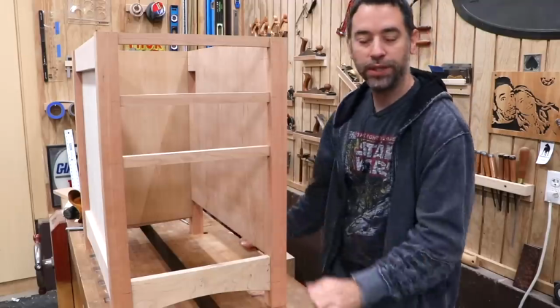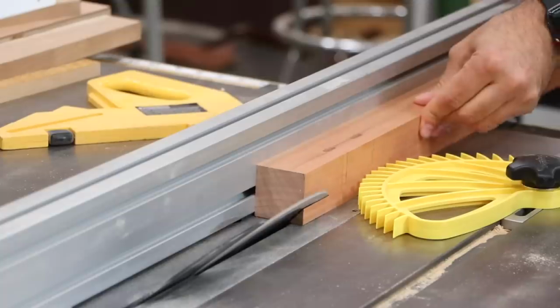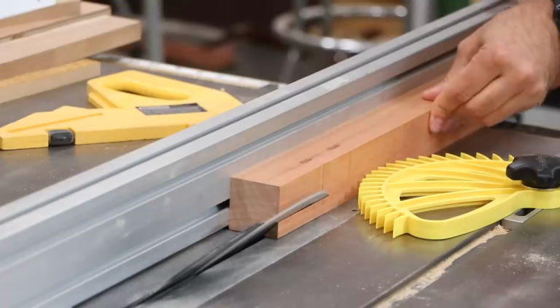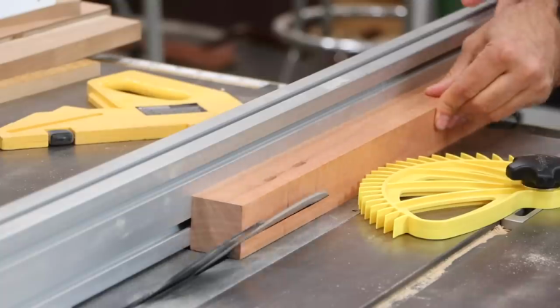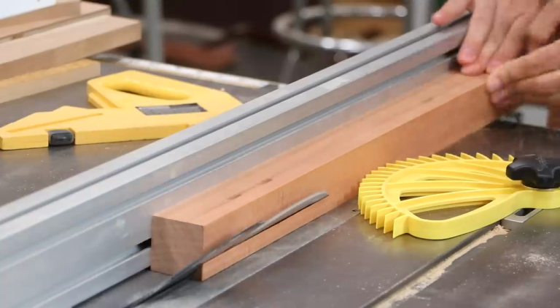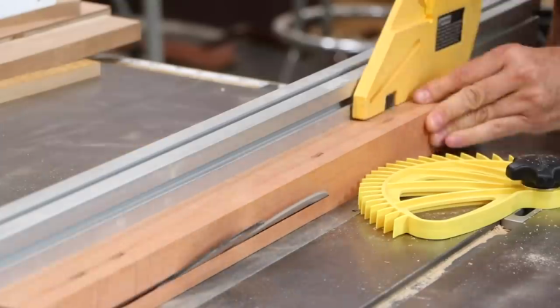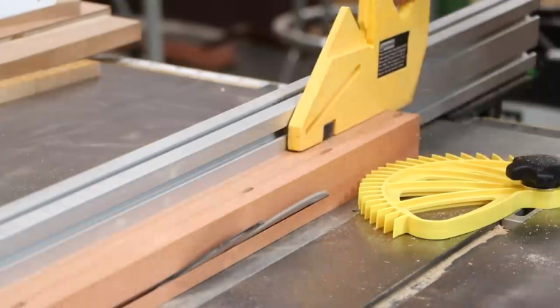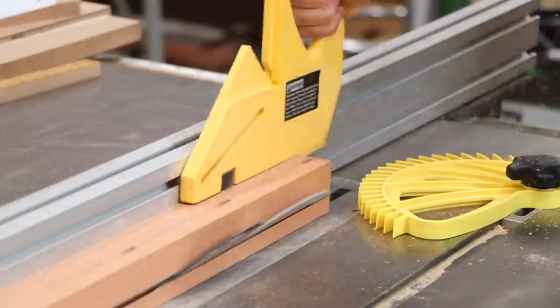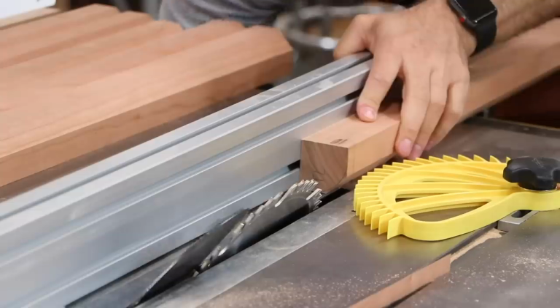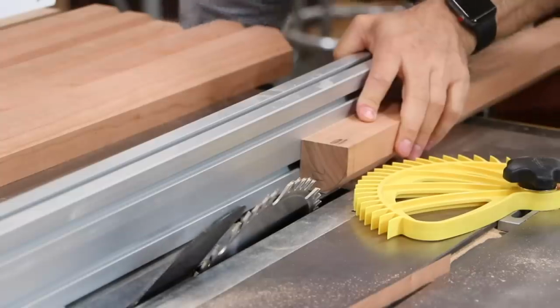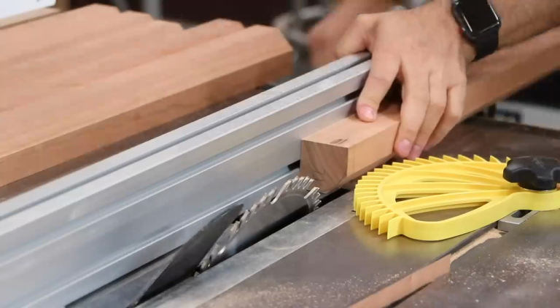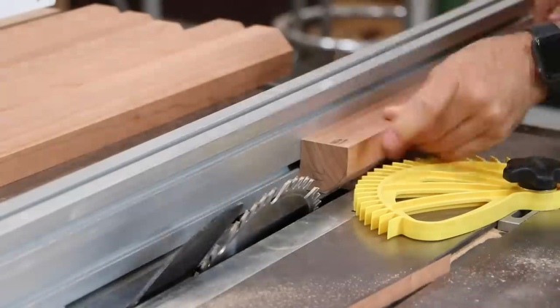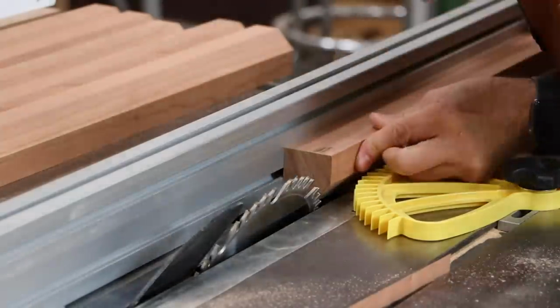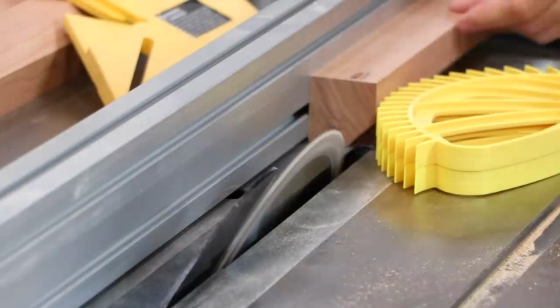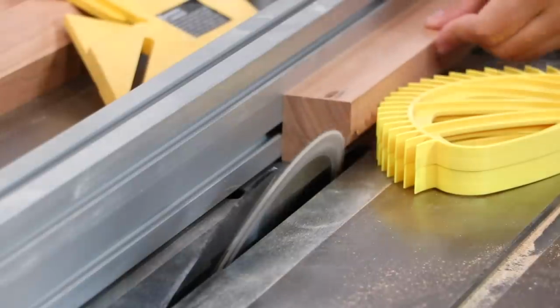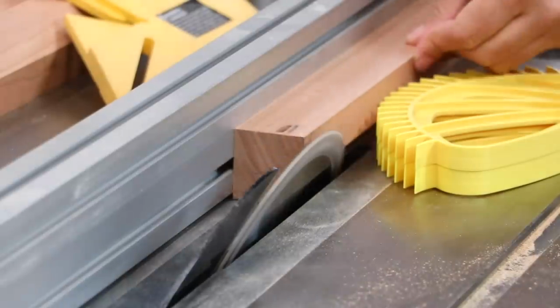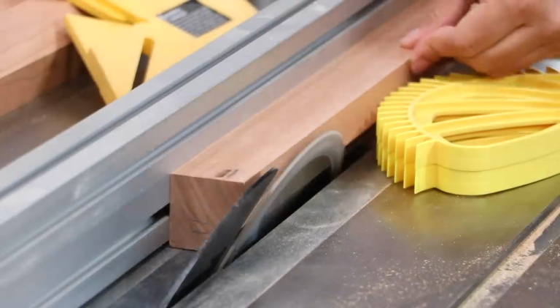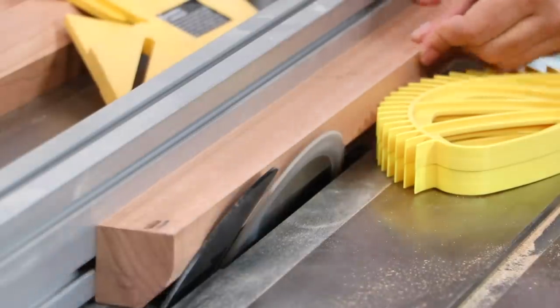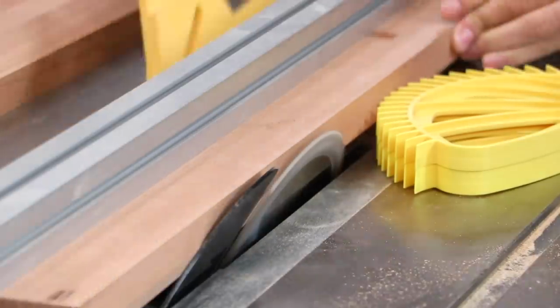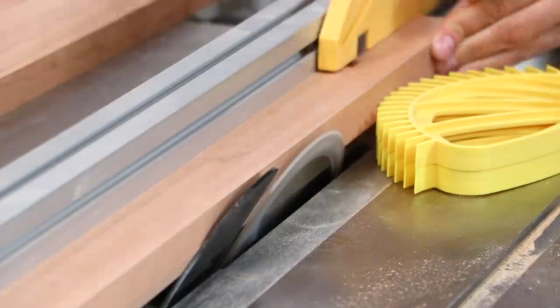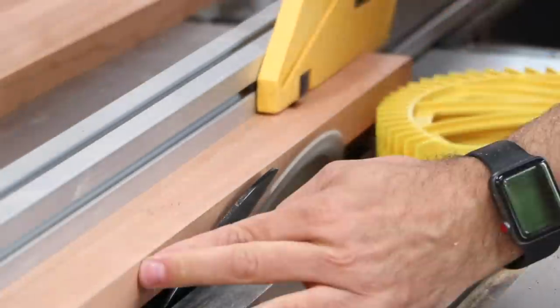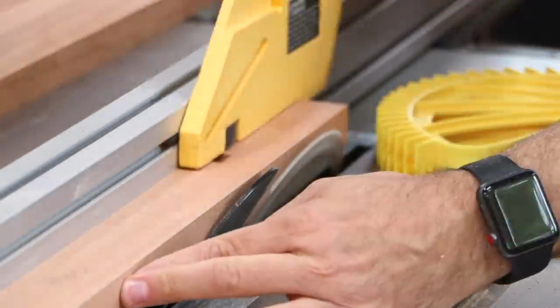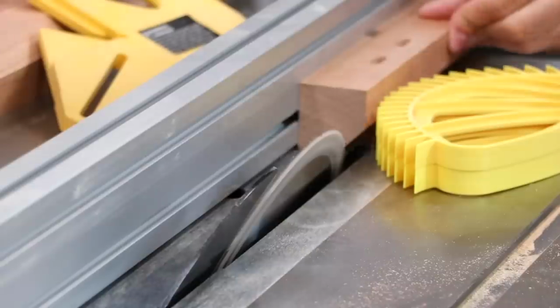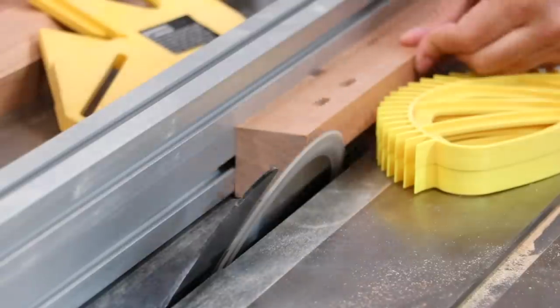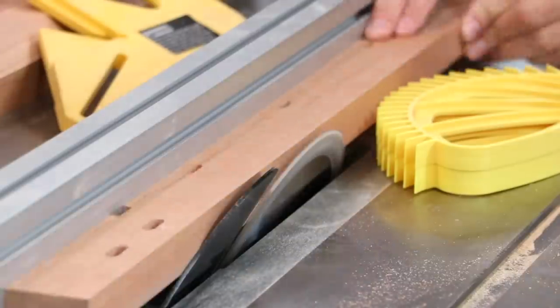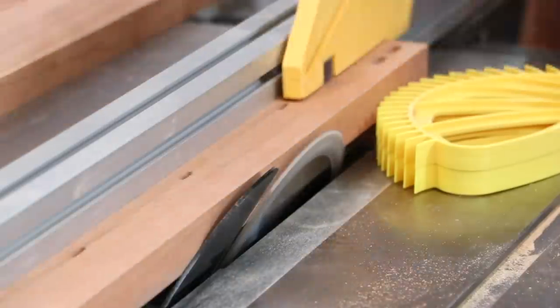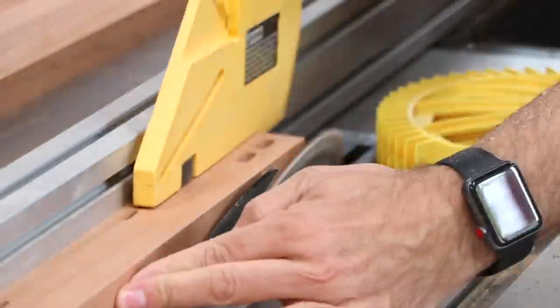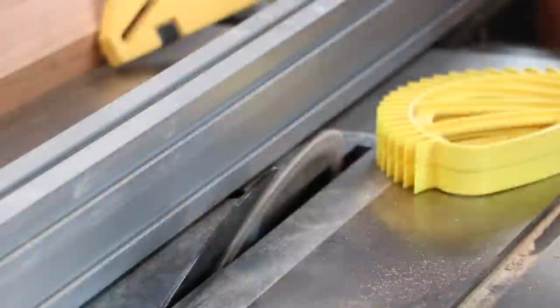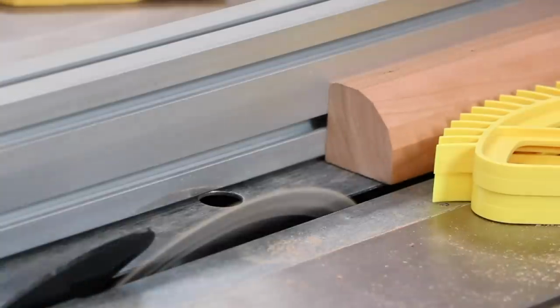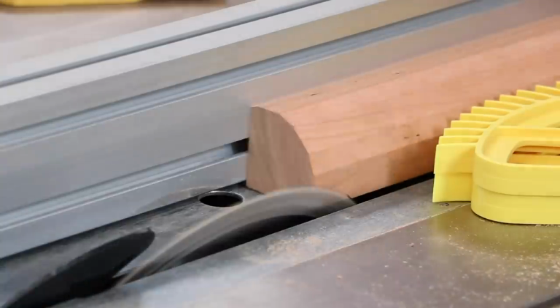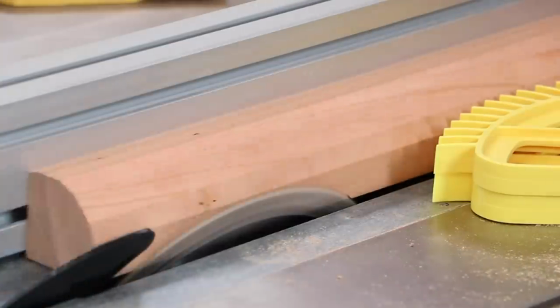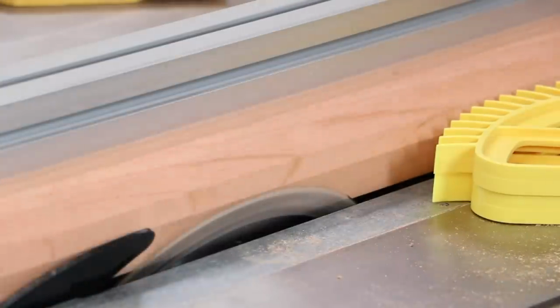Now let's fancy up our legs. With a series of cuts at the table saw, the bulk is removed, and the rest of the work is done by hand at the bench.